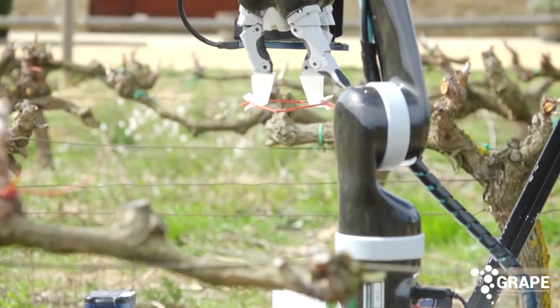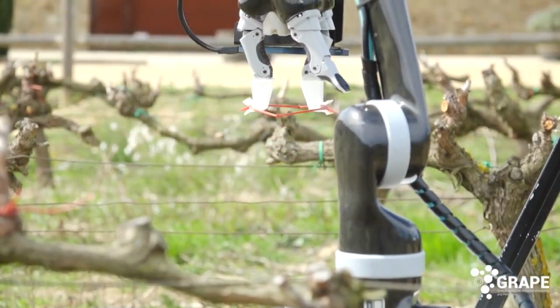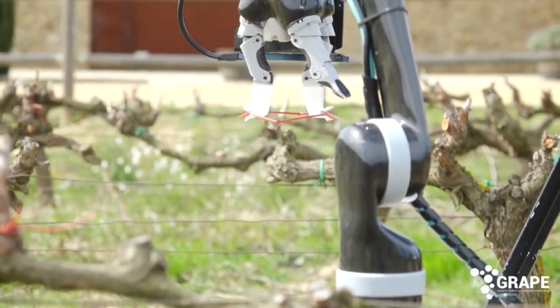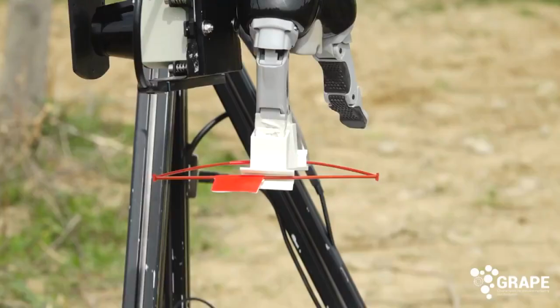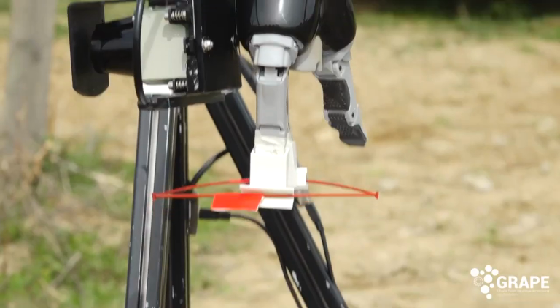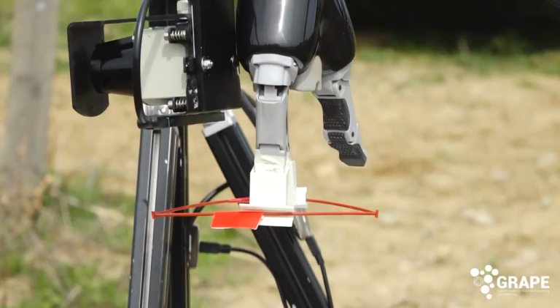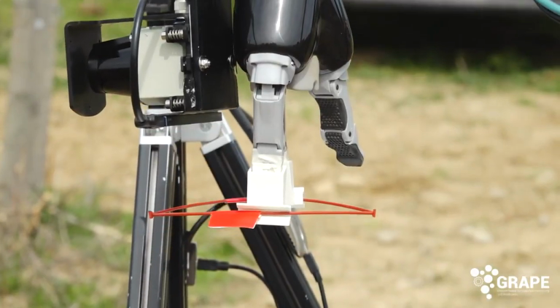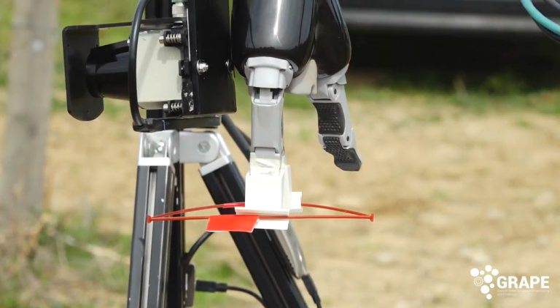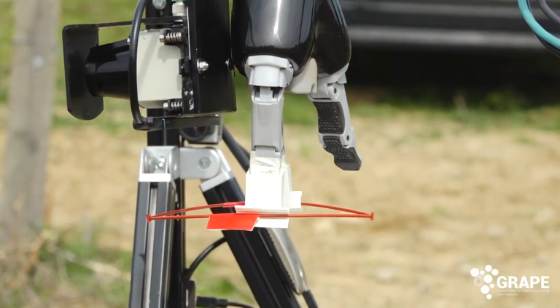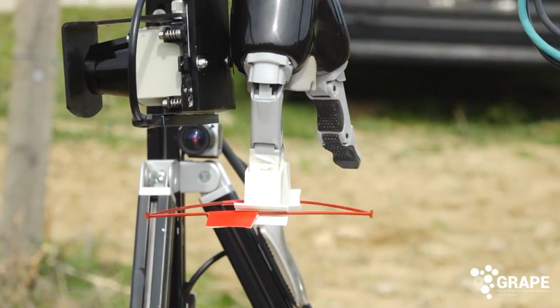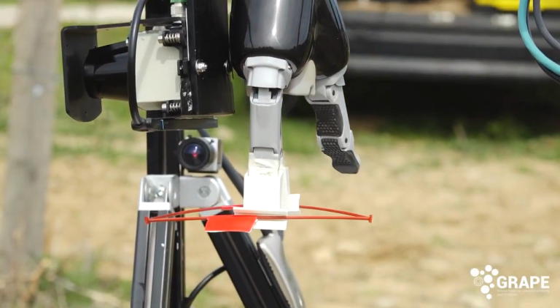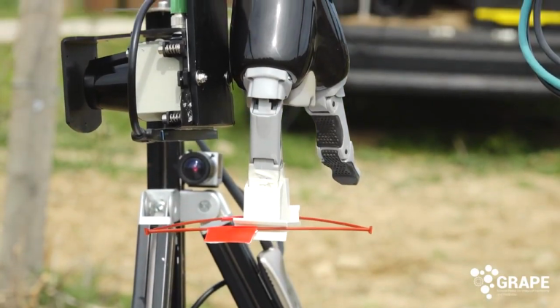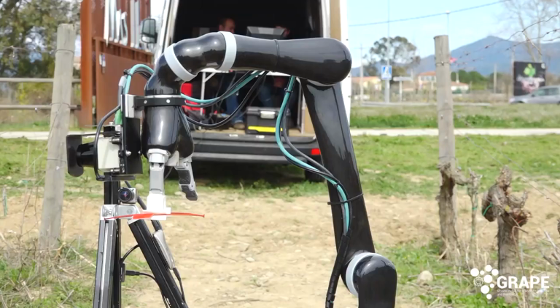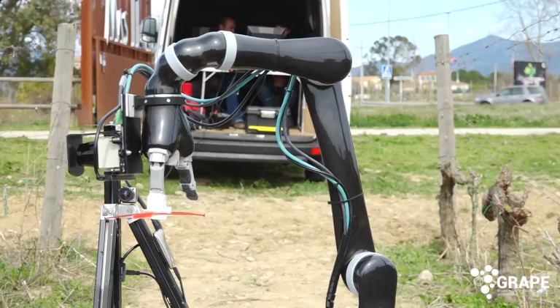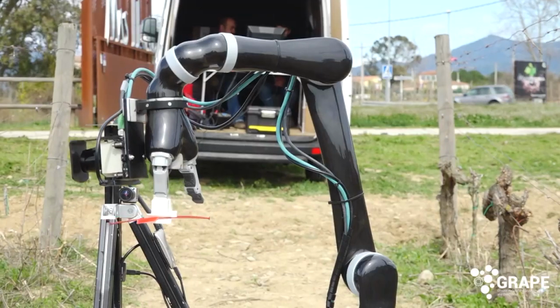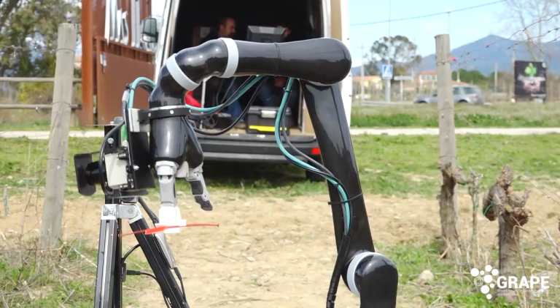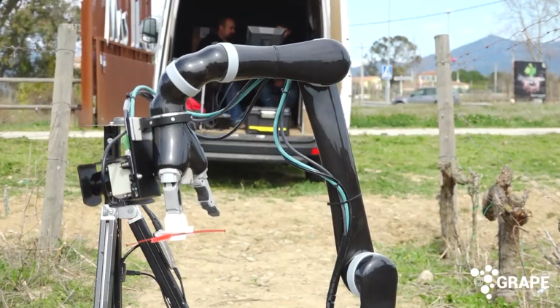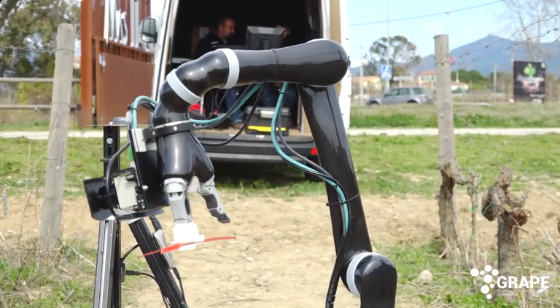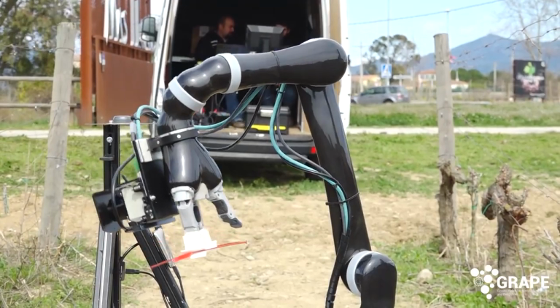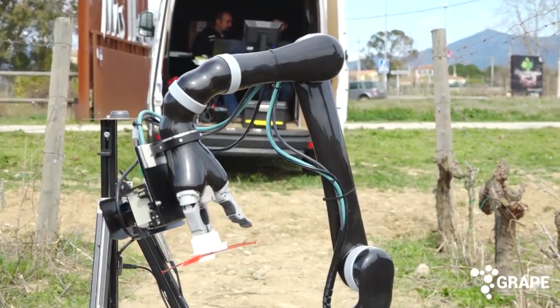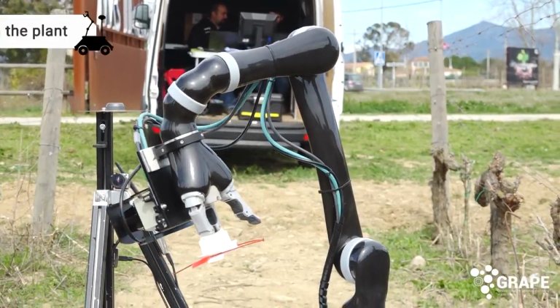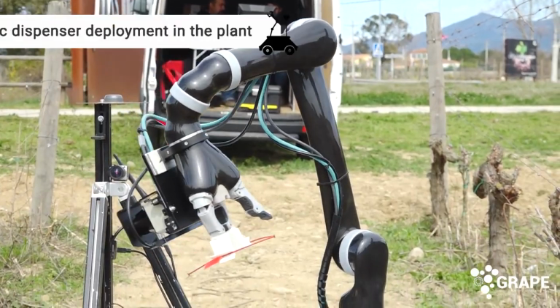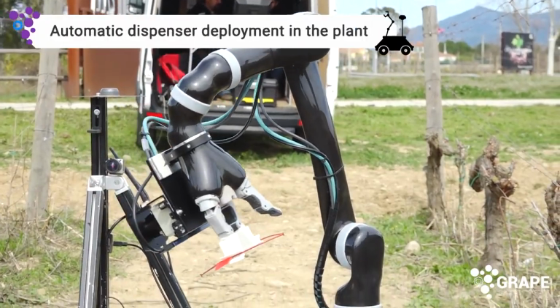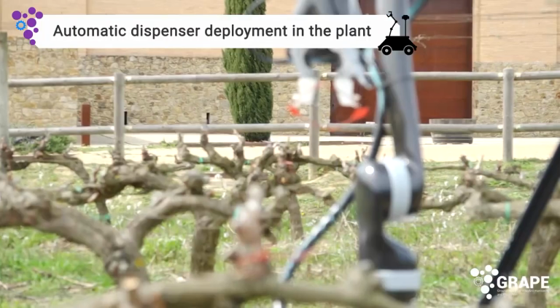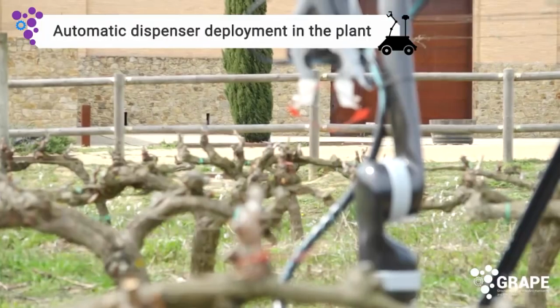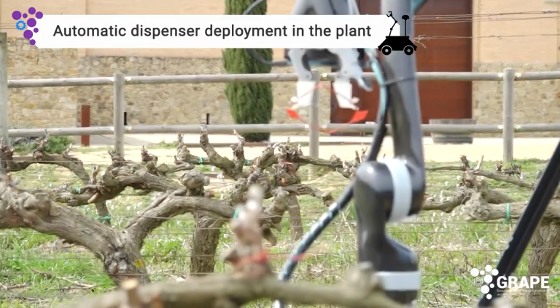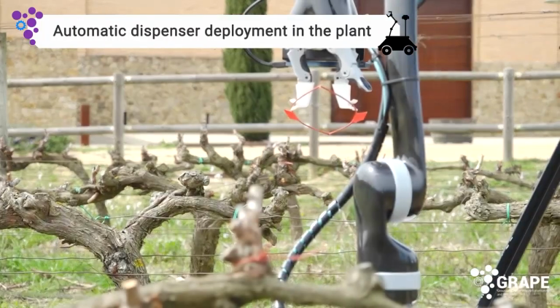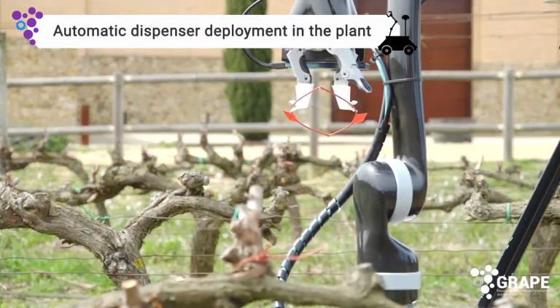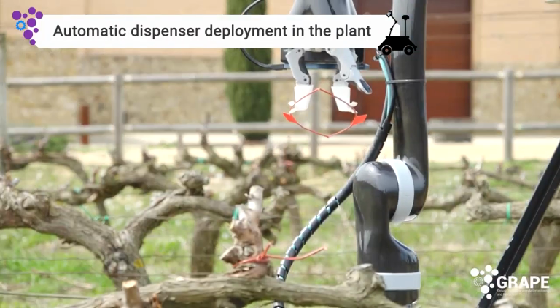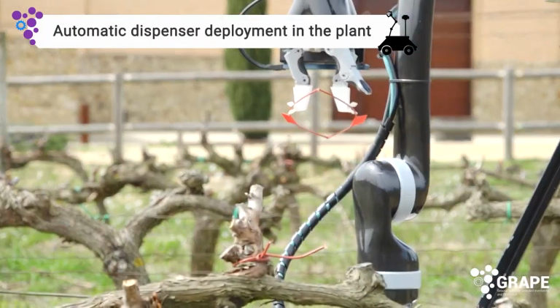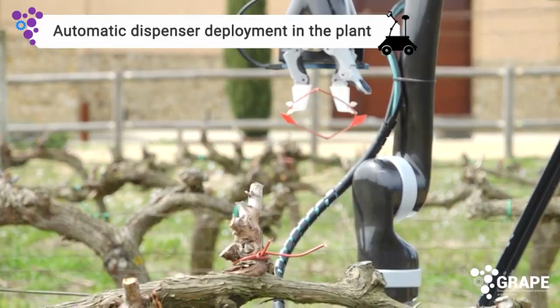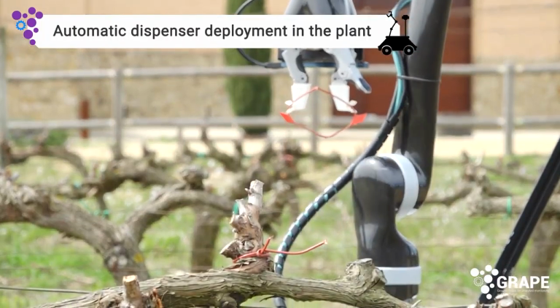Thus, the mobile manipulator takes the dispenser from the feeder and deploys it onto the selected branch.